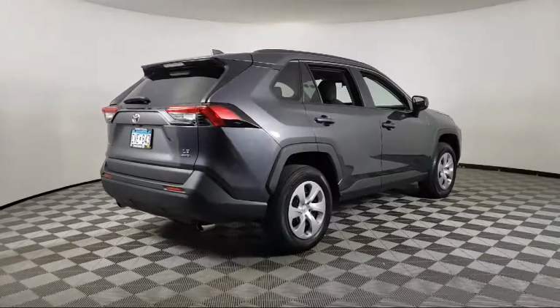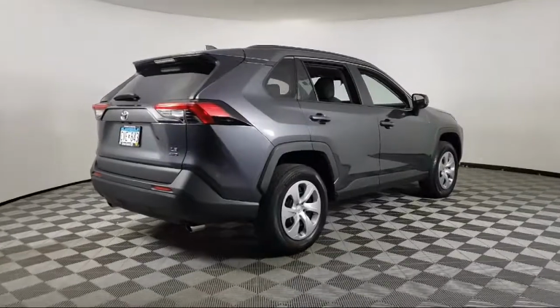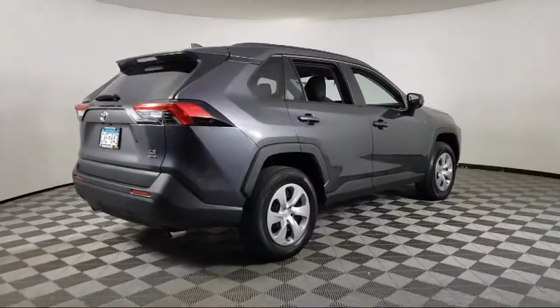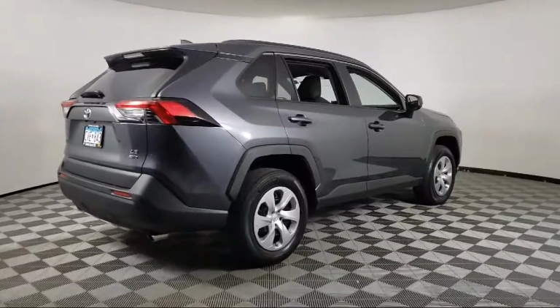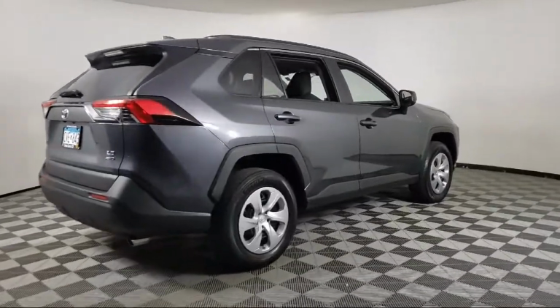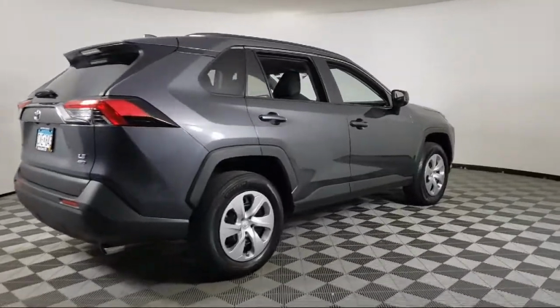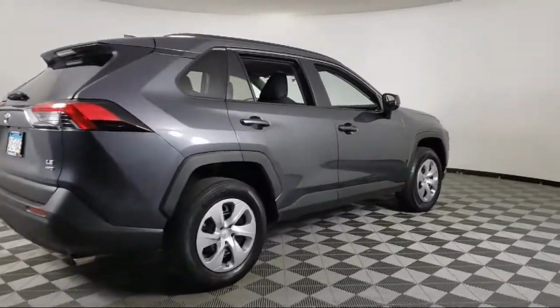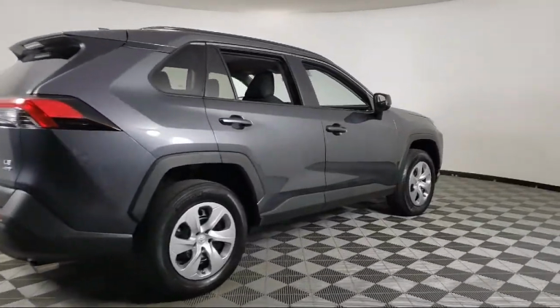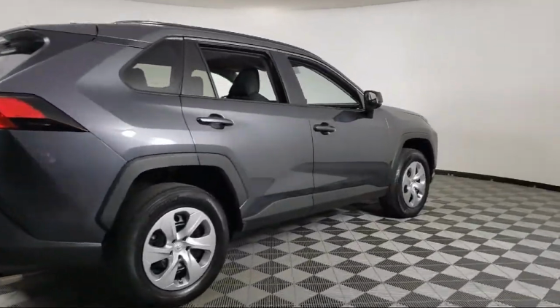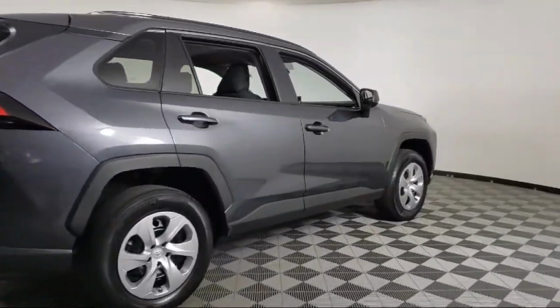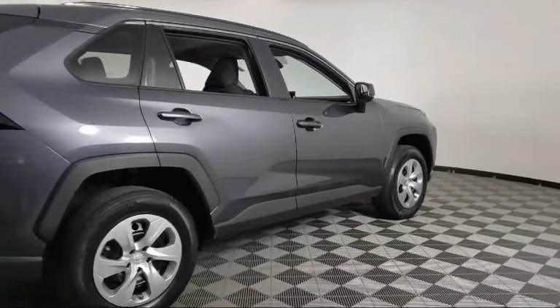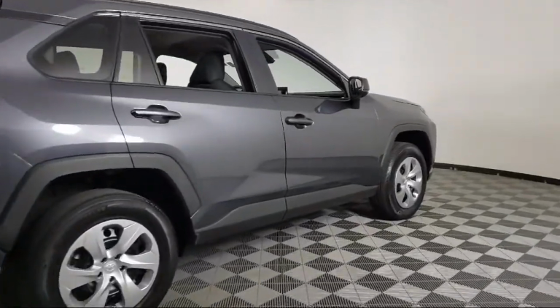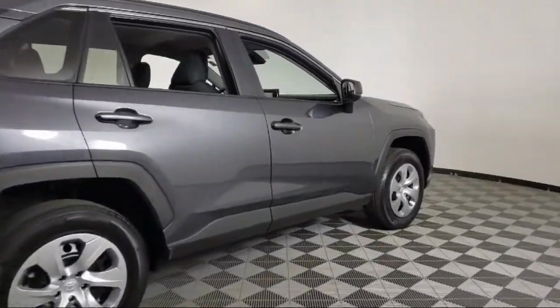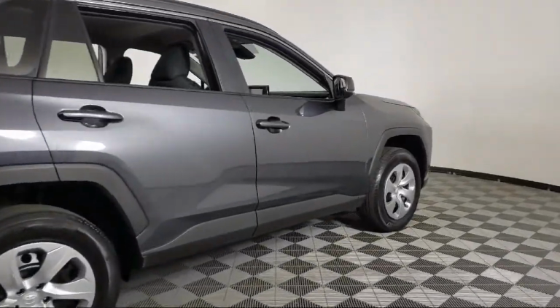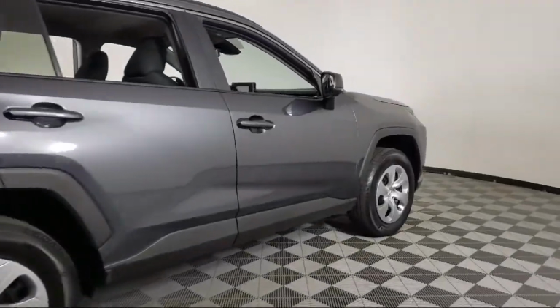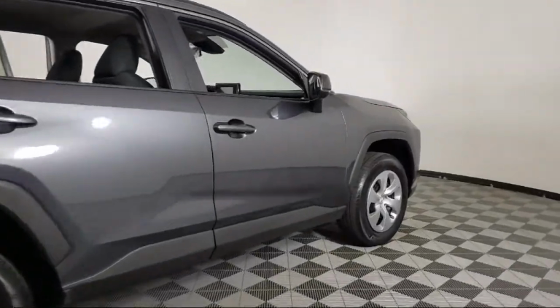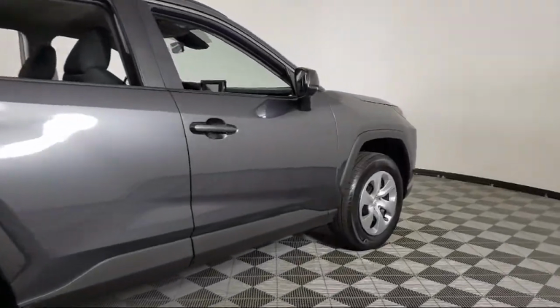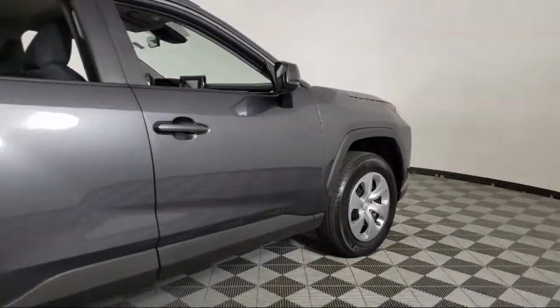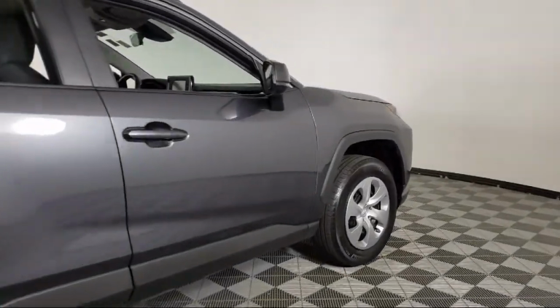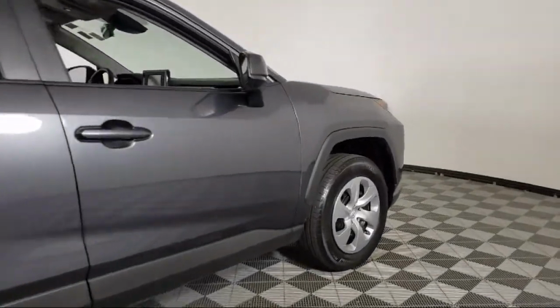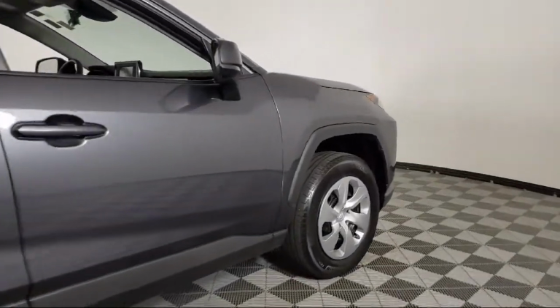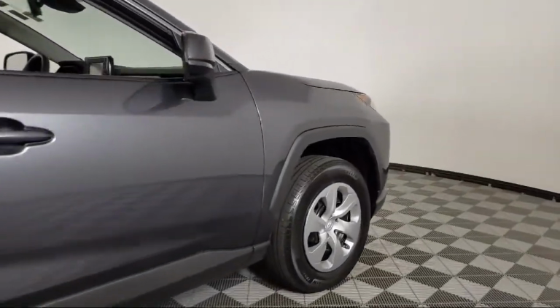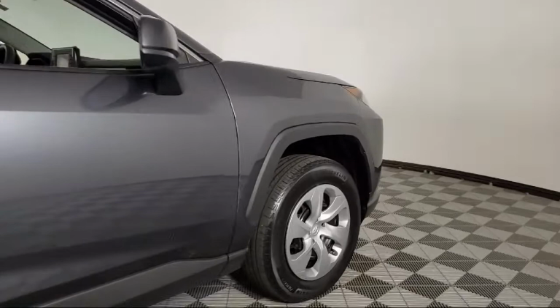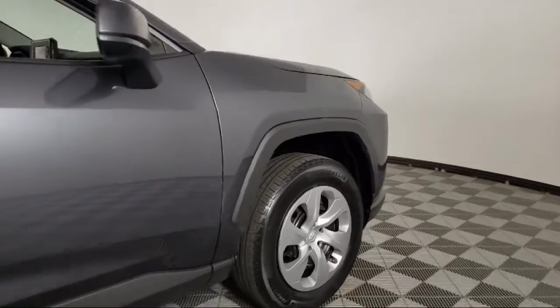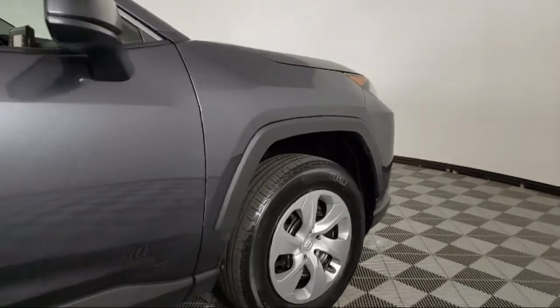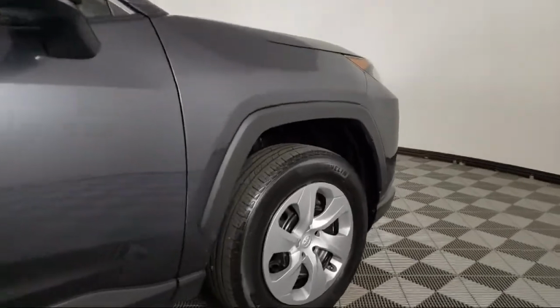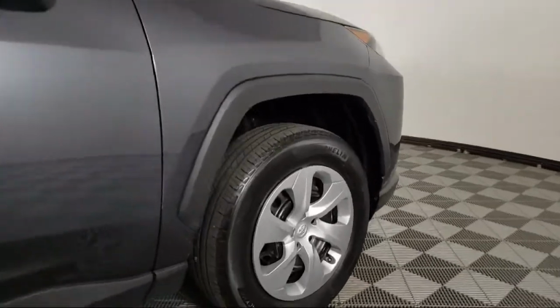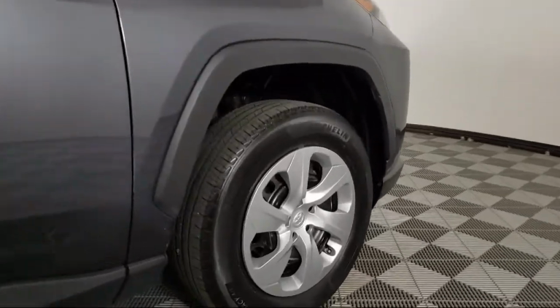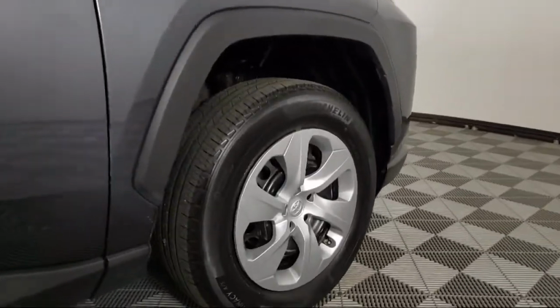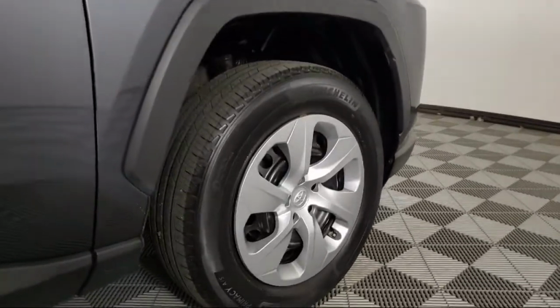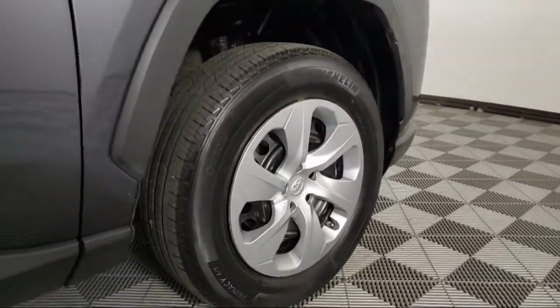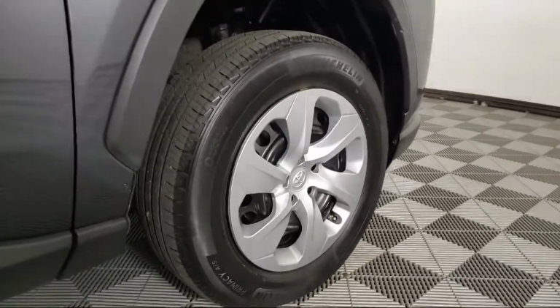The vehicle also features daytime running lights, power door locks, tilt steering wheel, and has less than 35,000 miles on the odometer.